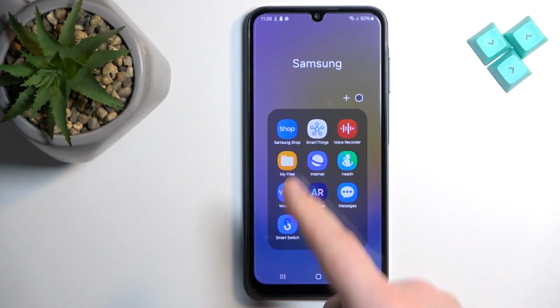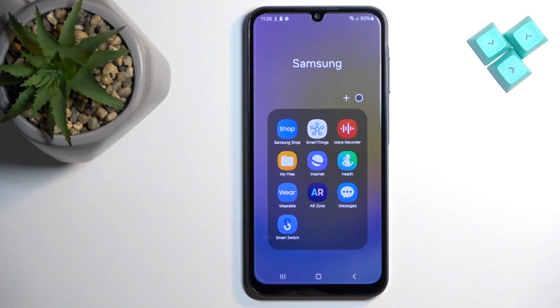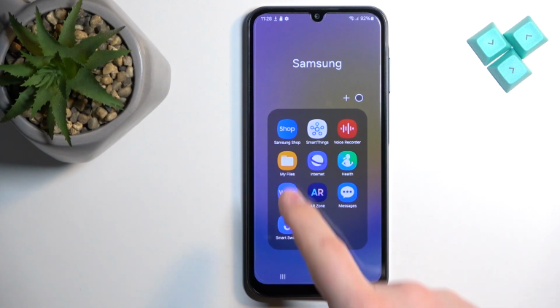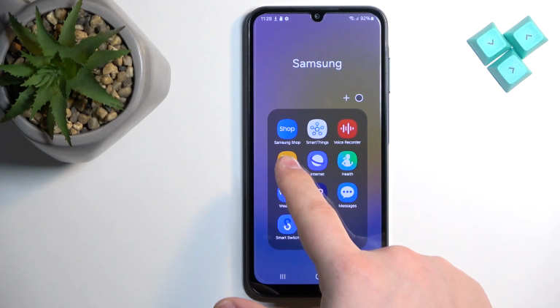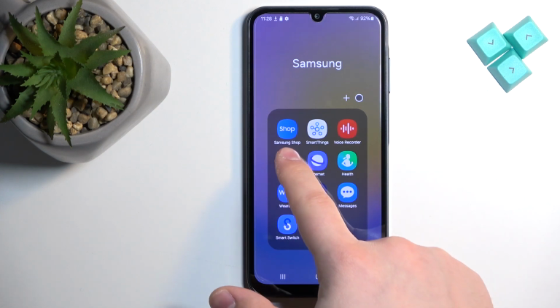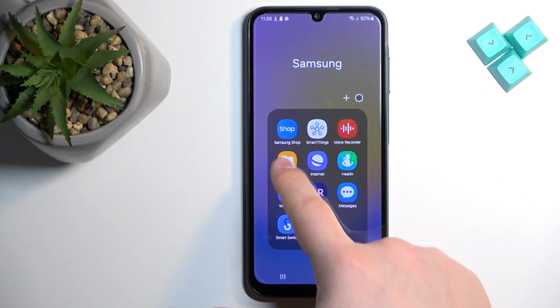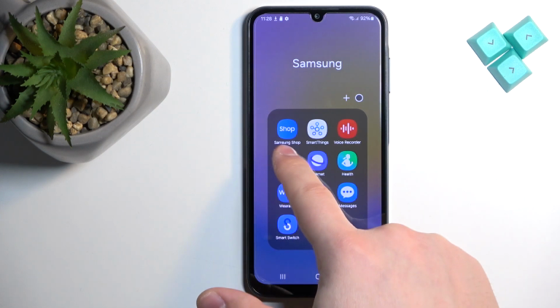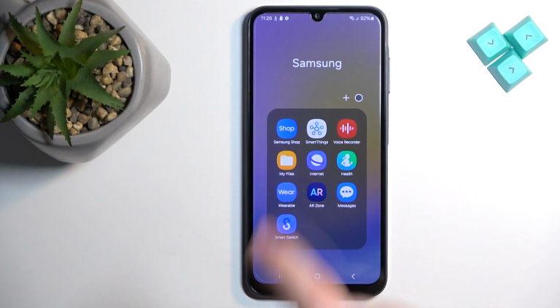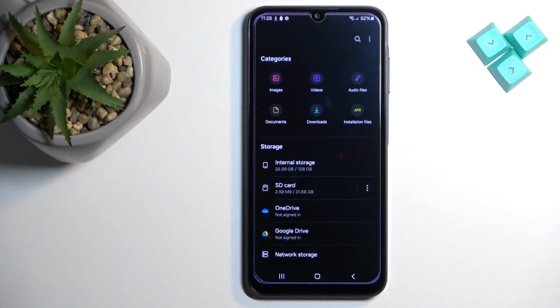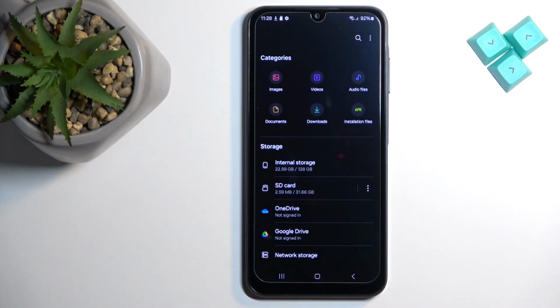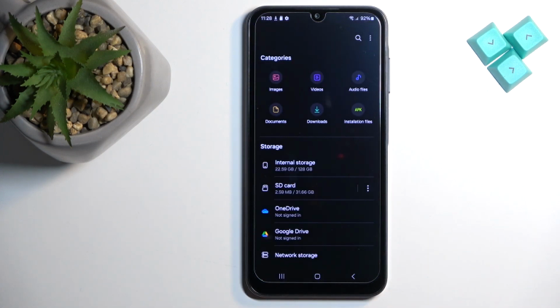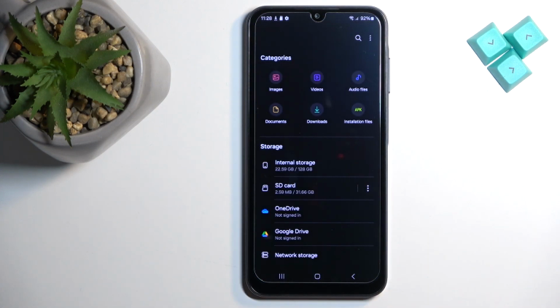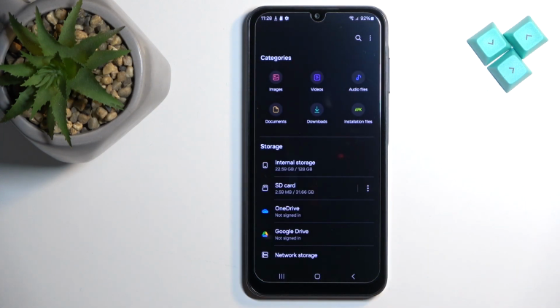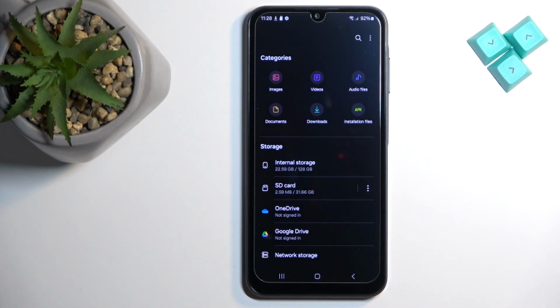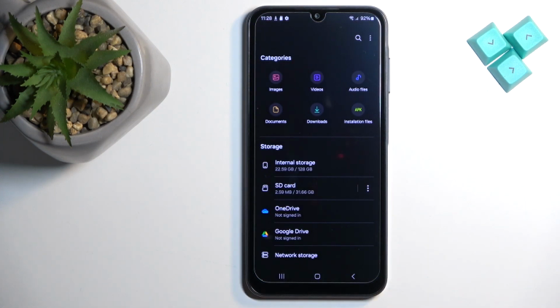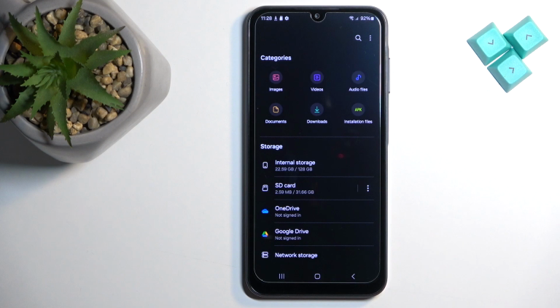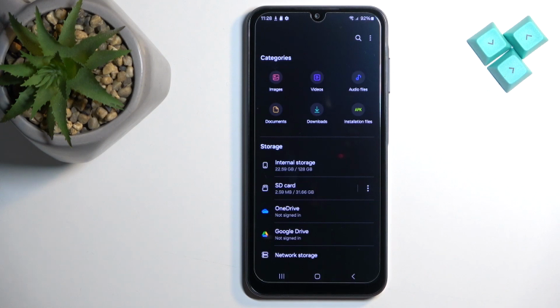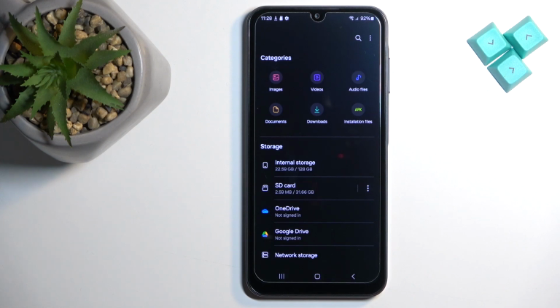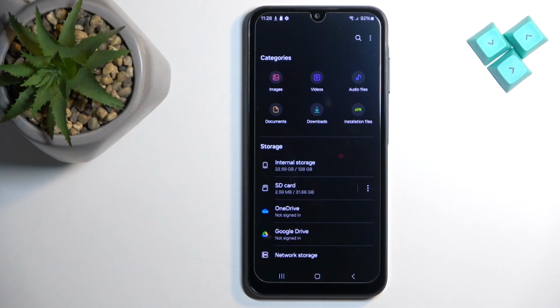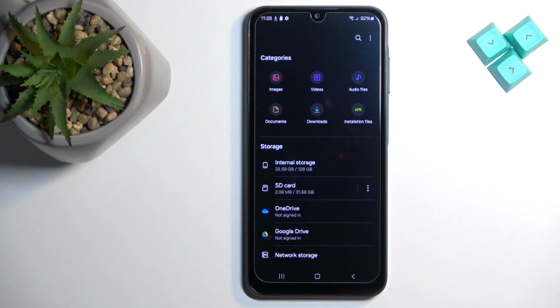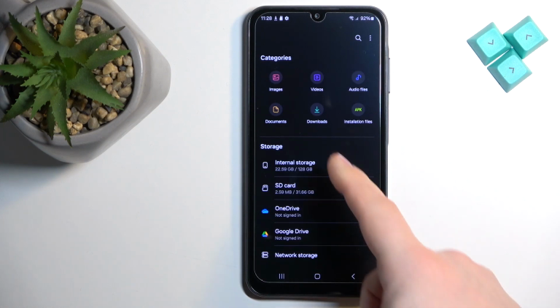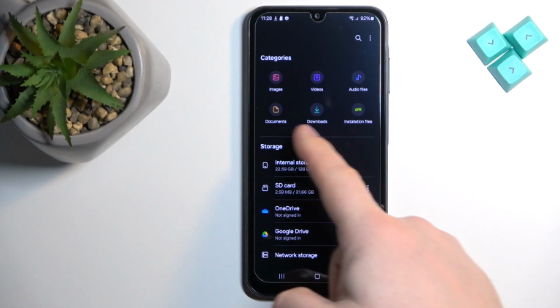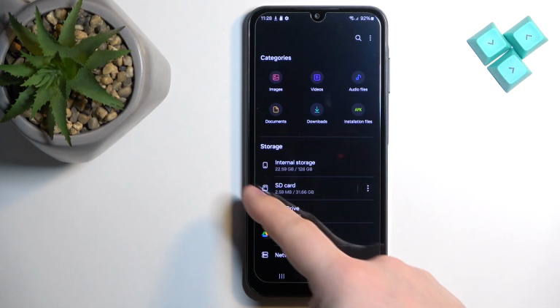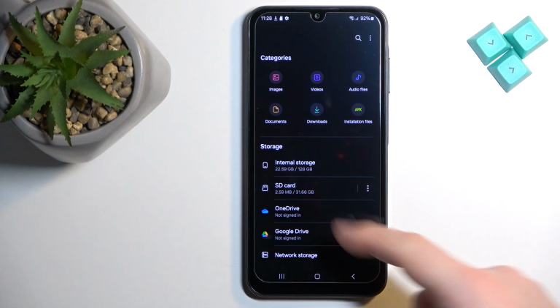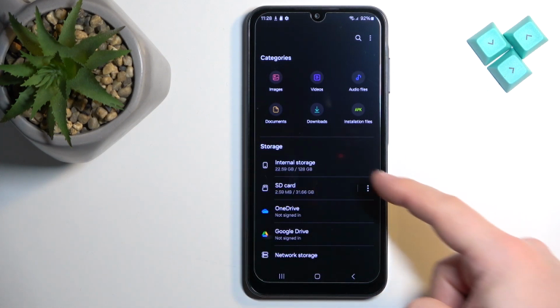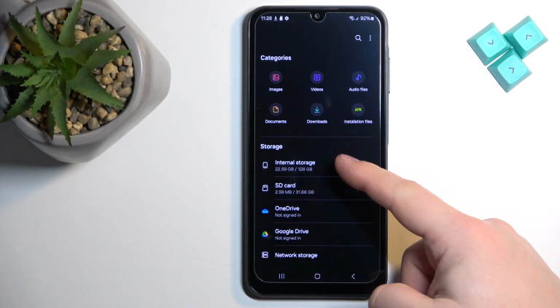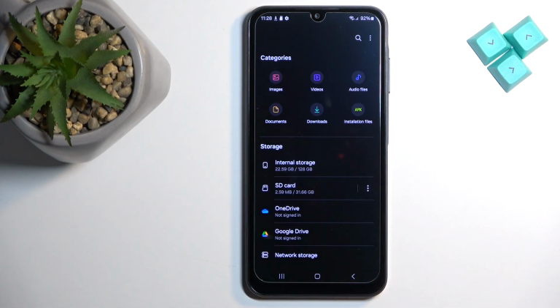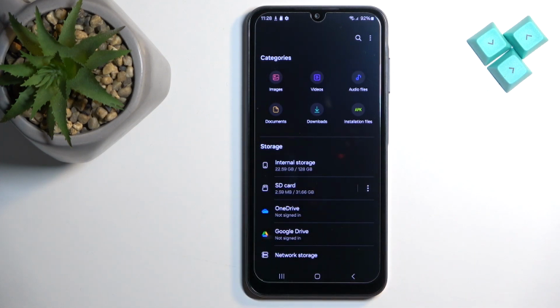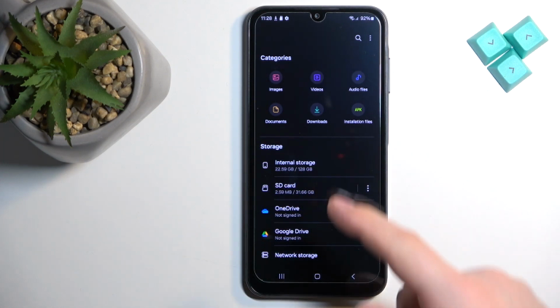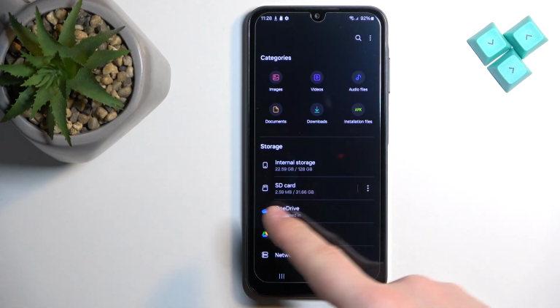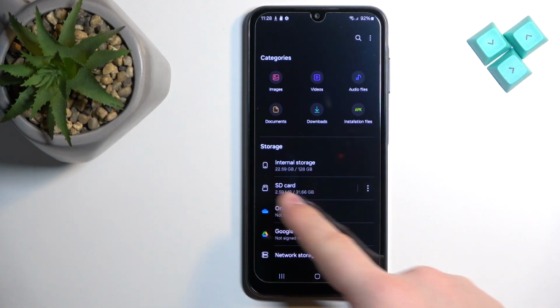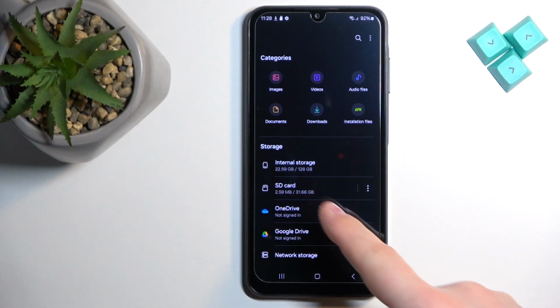Once you find it, tap on it to open the app. In the app you will see storage options — you have internal storage and SD card.